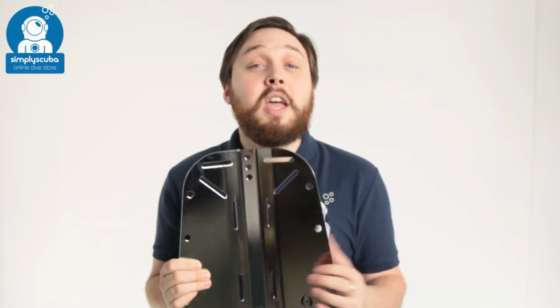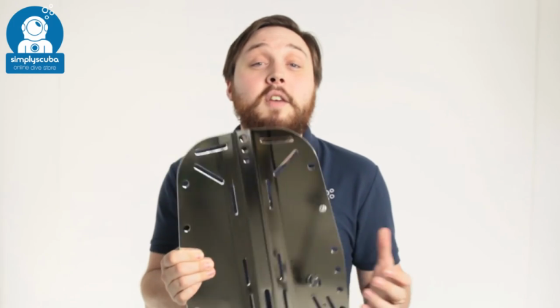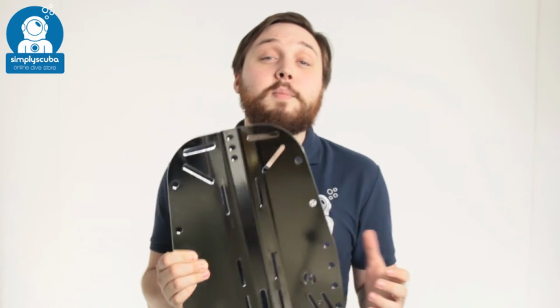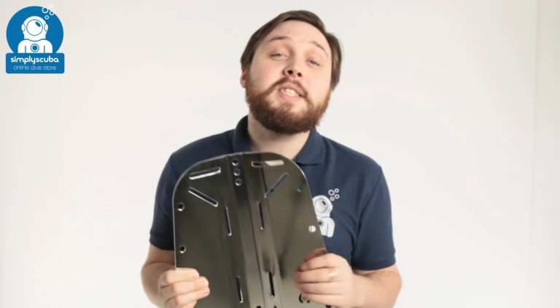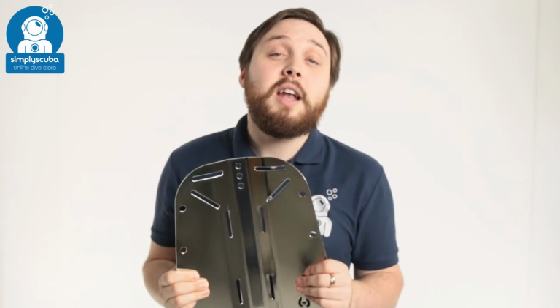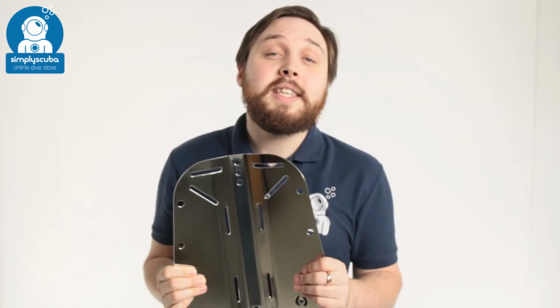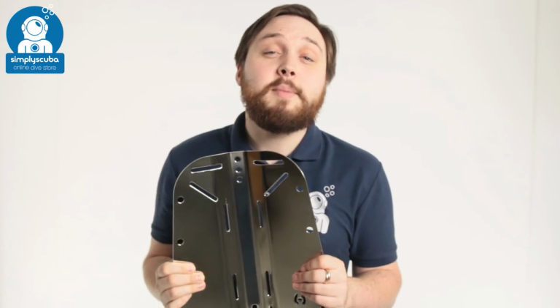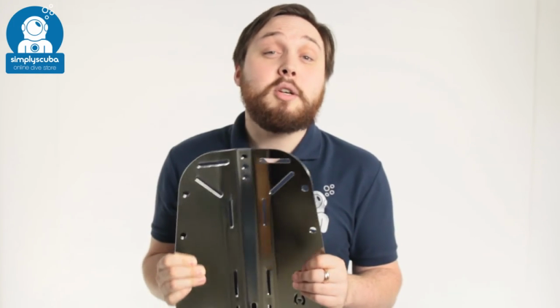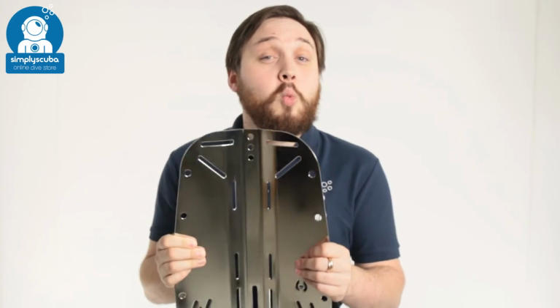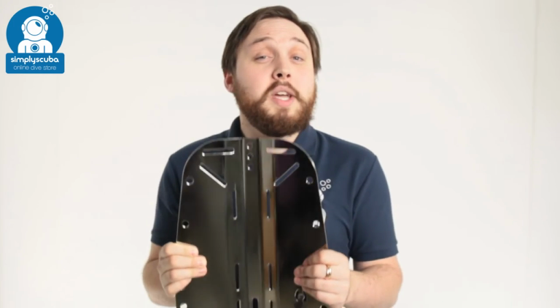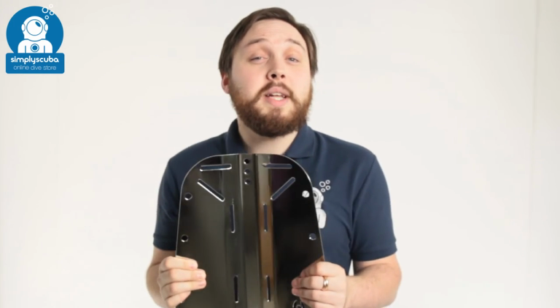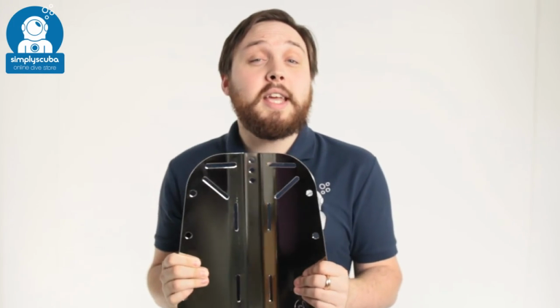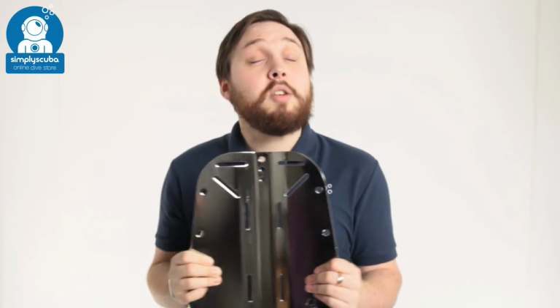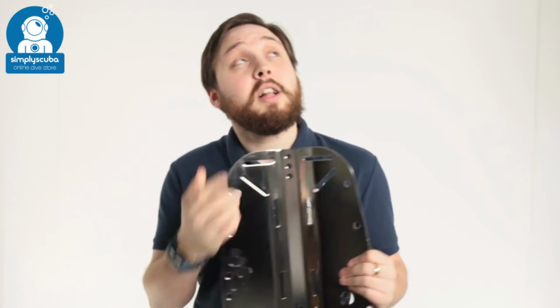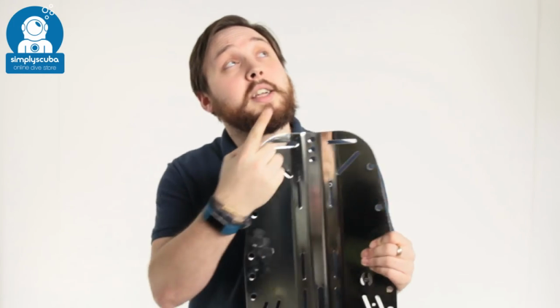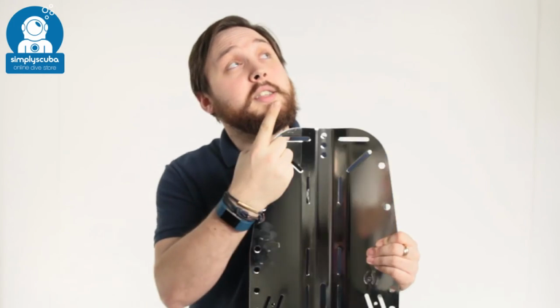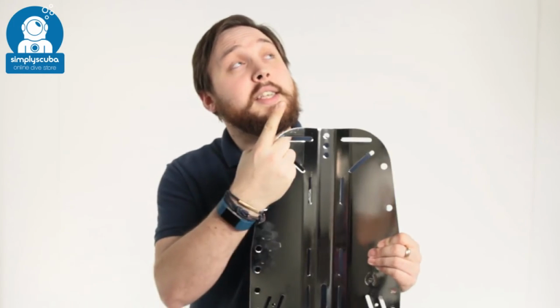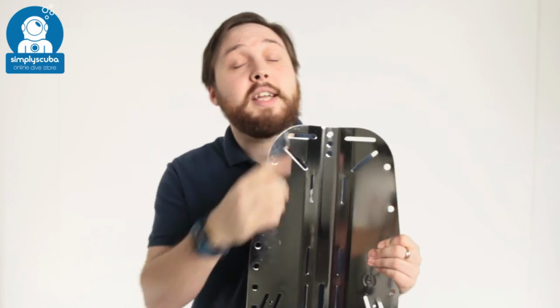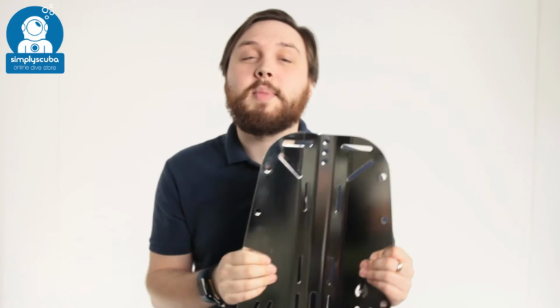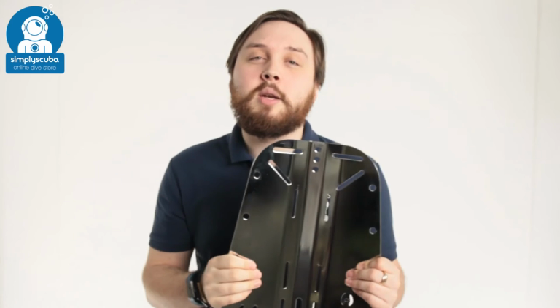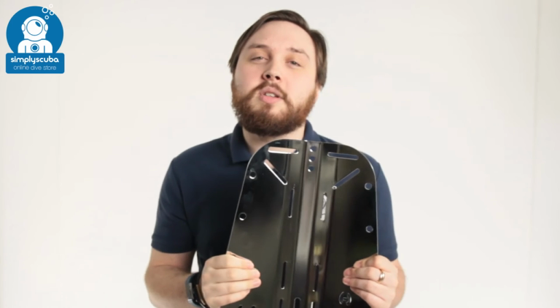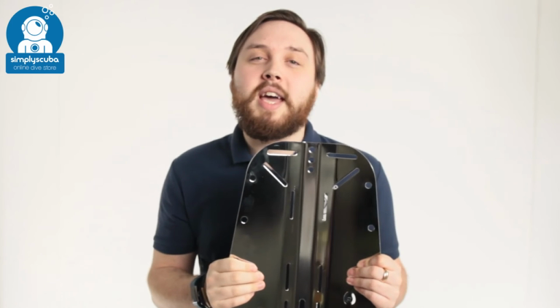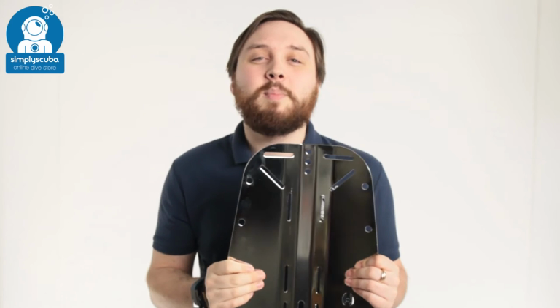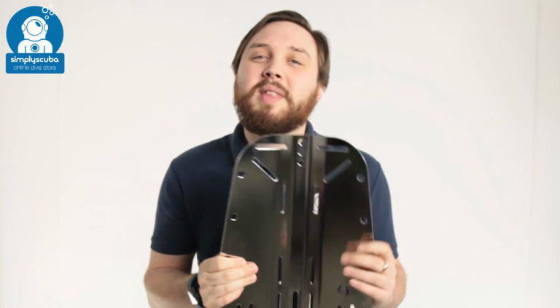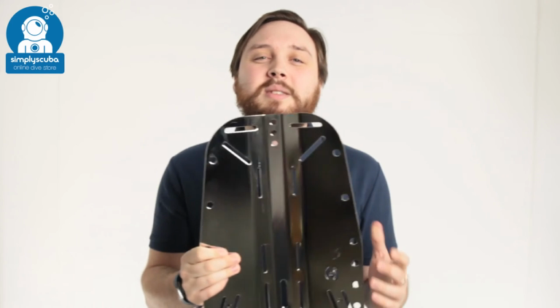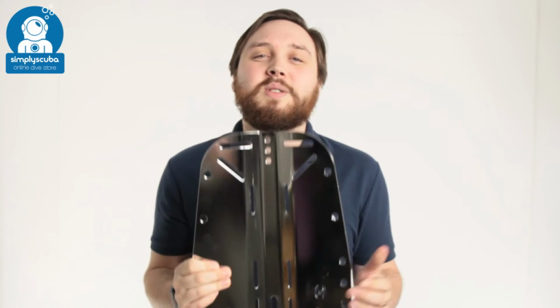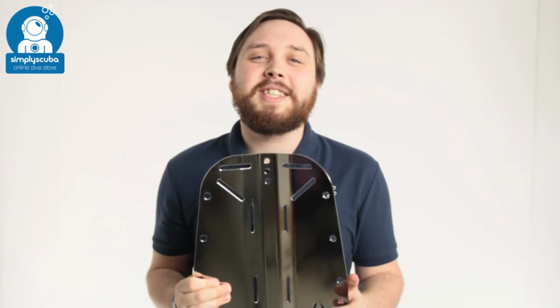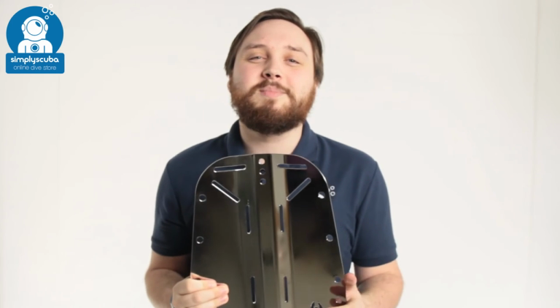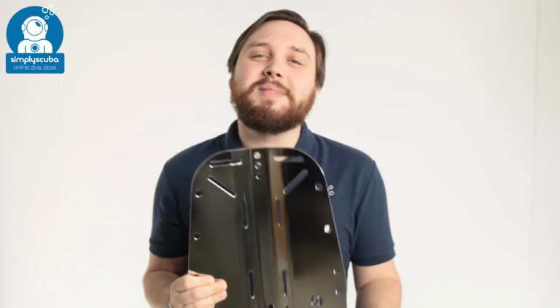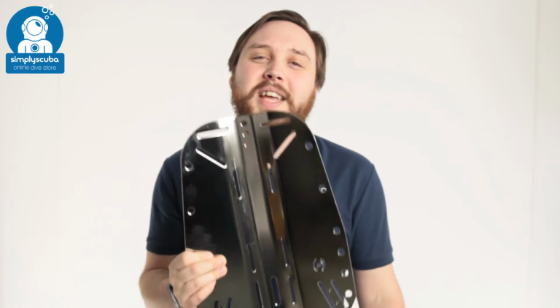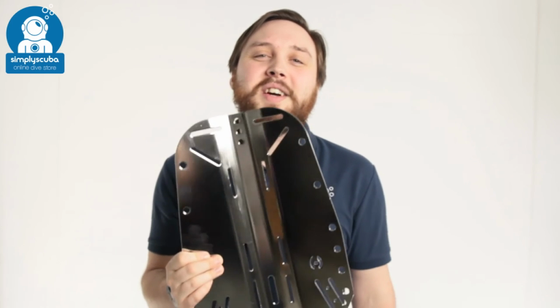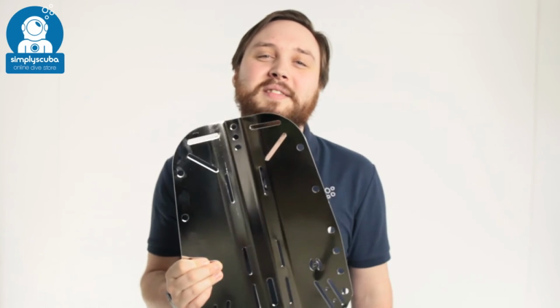If you missed our latest episode of Weird Wednesday you can click the link to watch that. Thanks for watching. Safe diving.